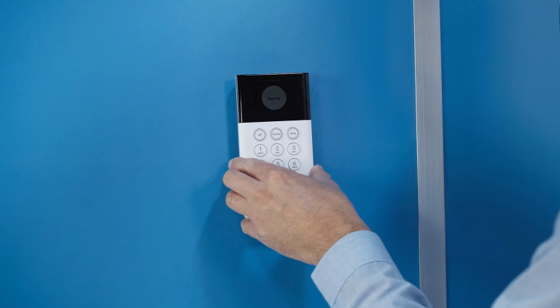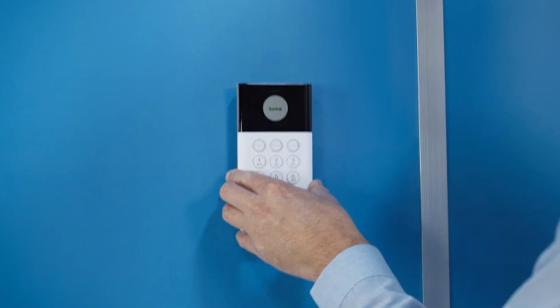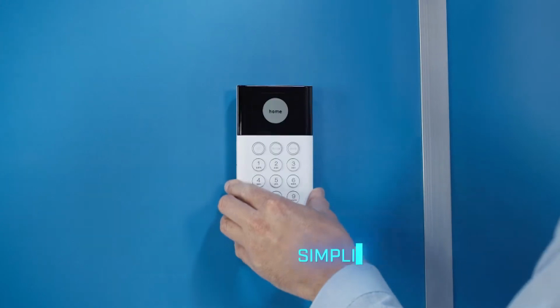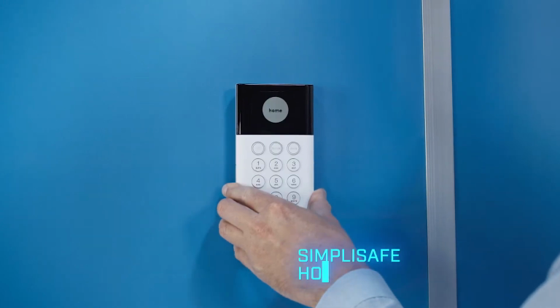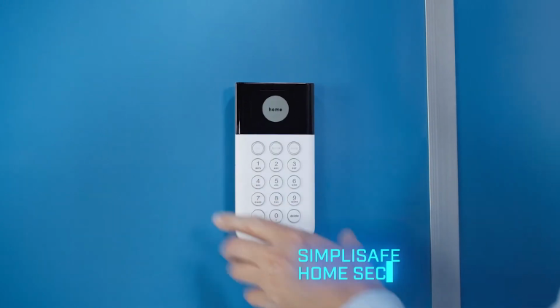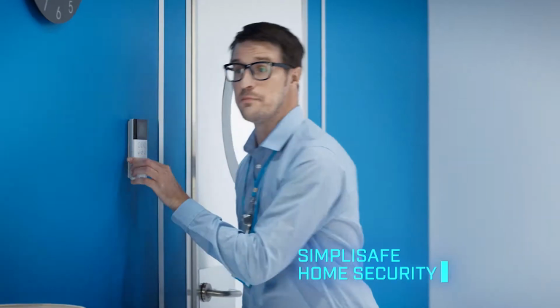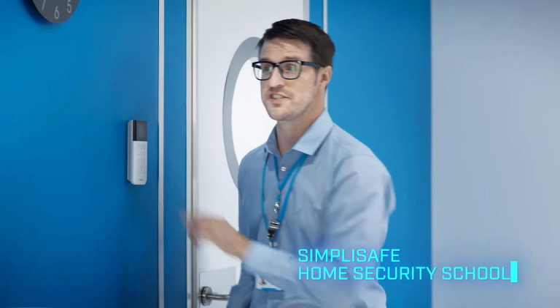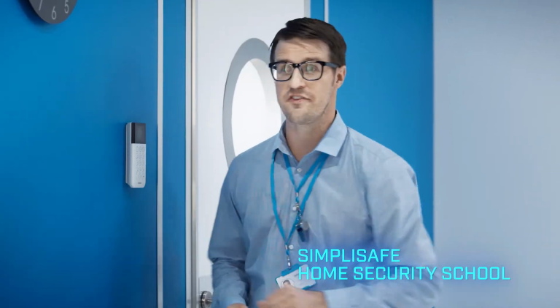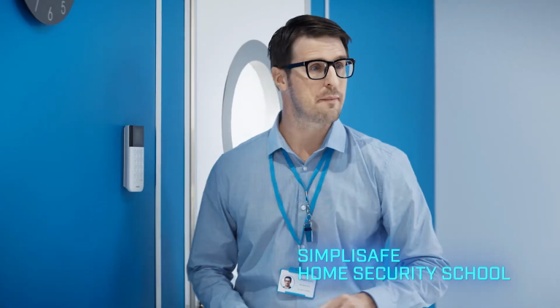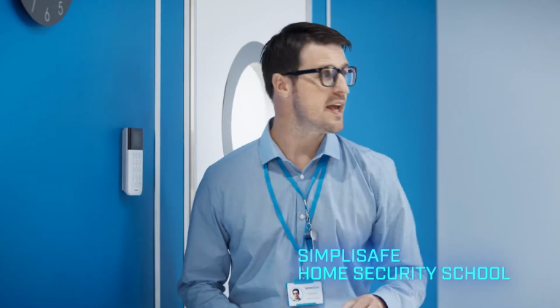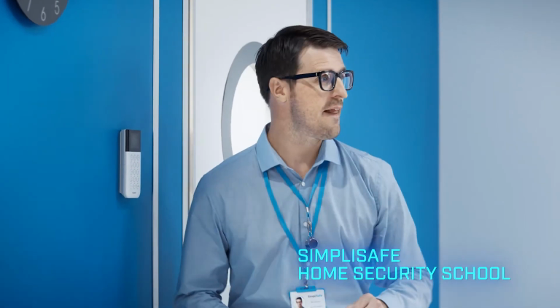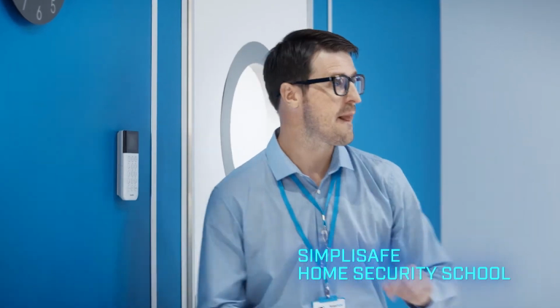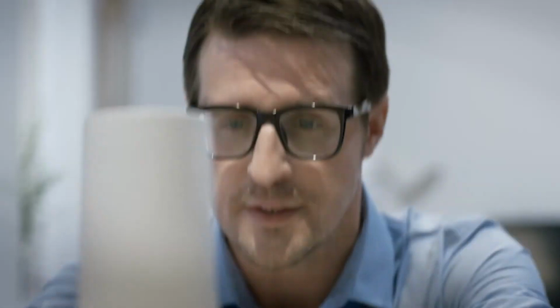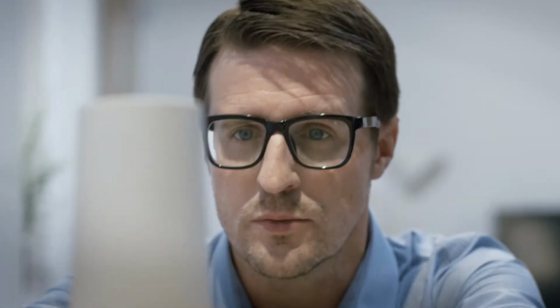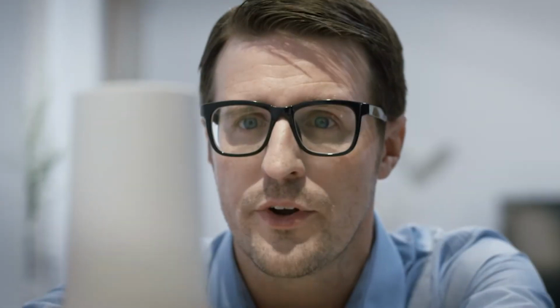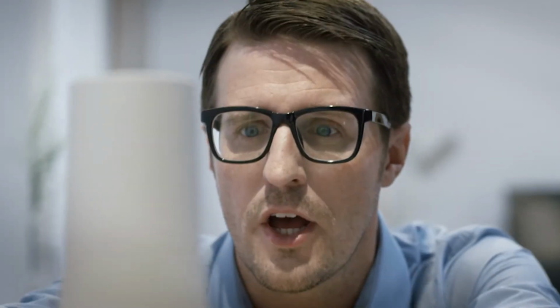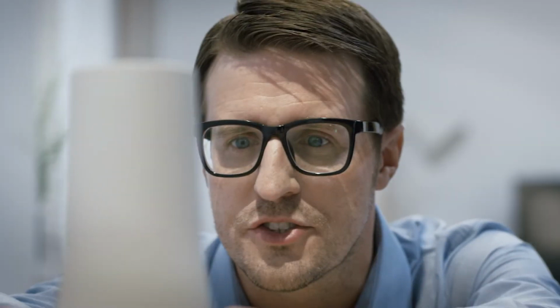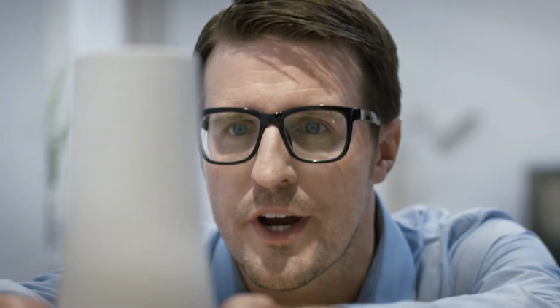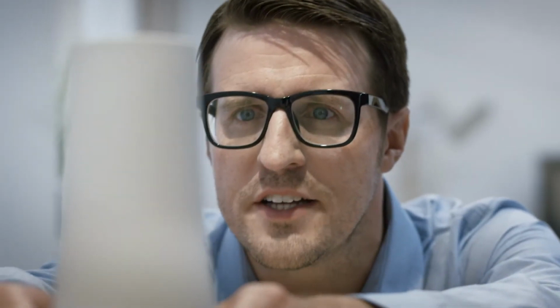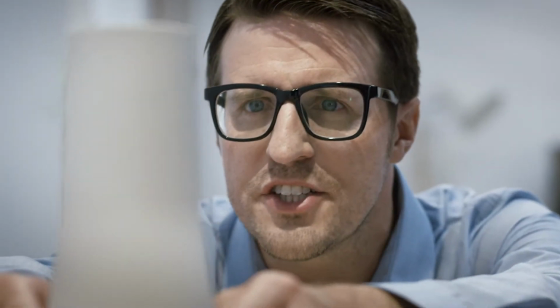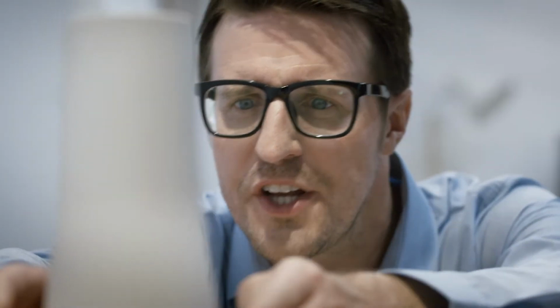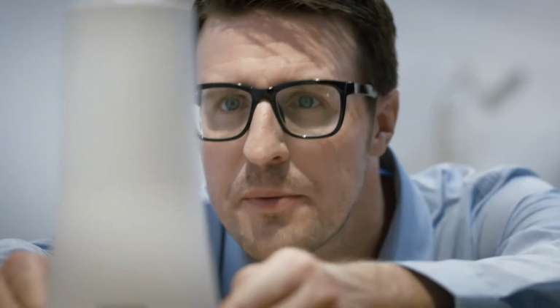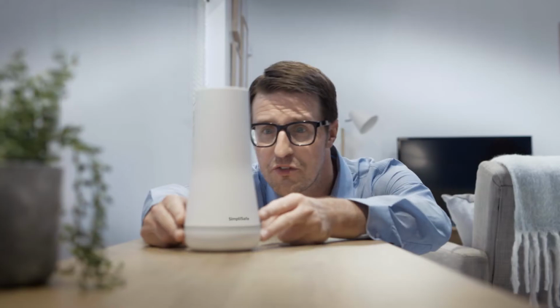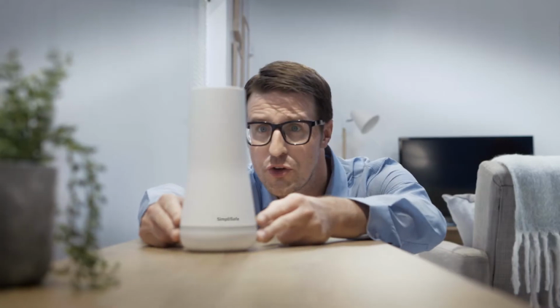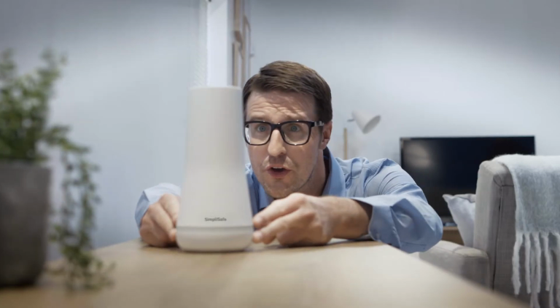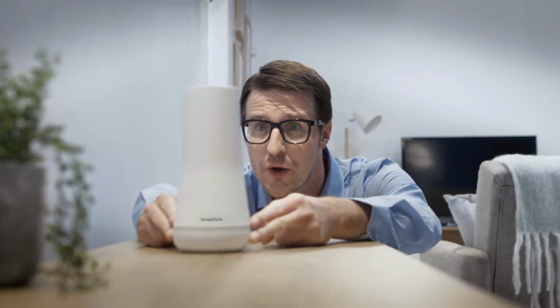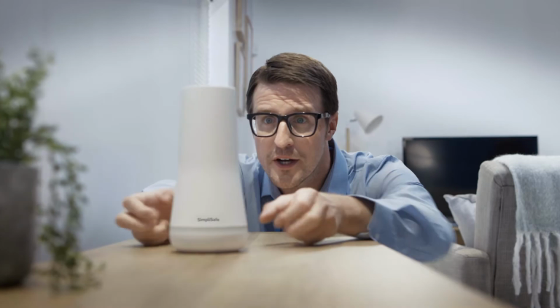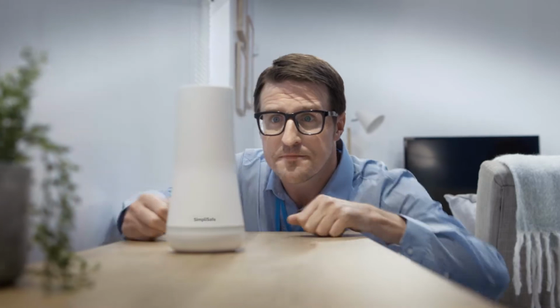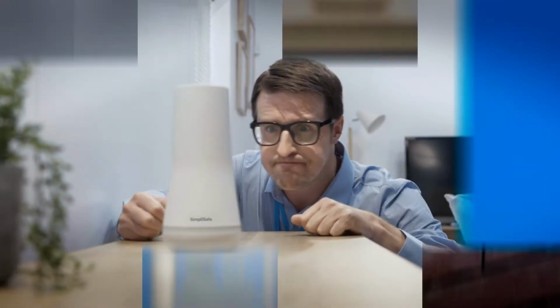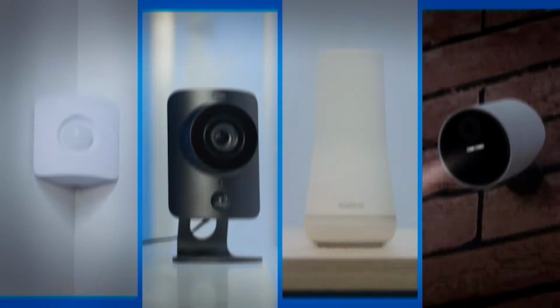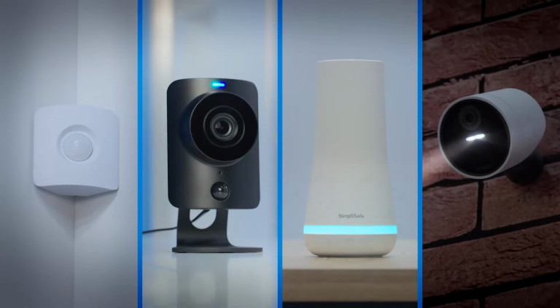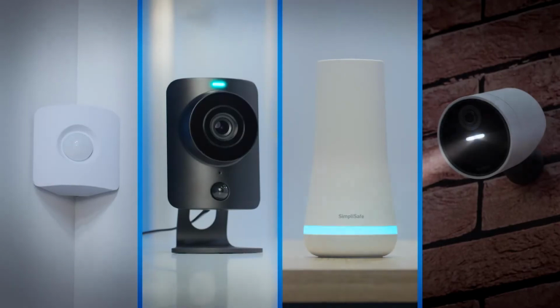Okay, SimpliSafe family, one last training session before you go. Sir!